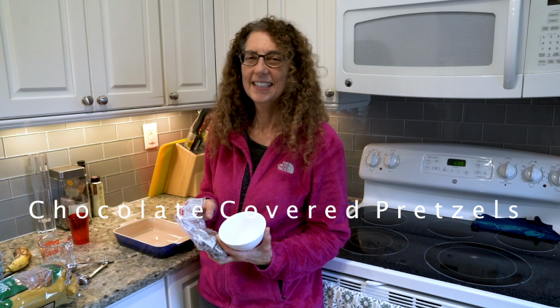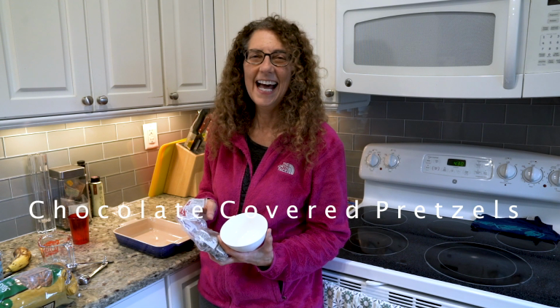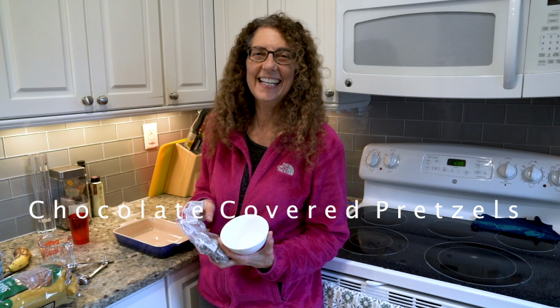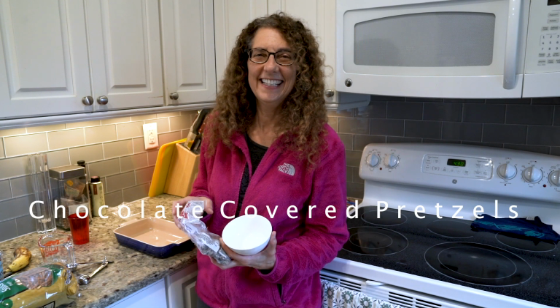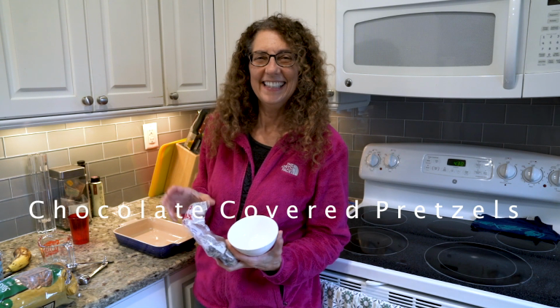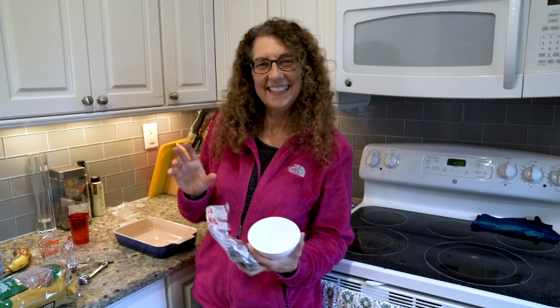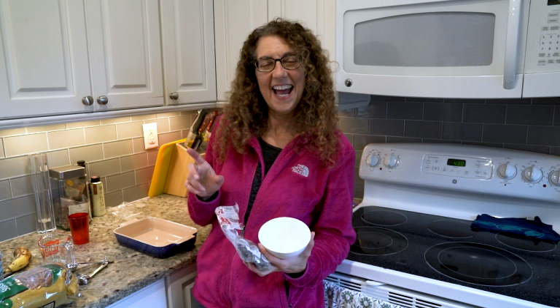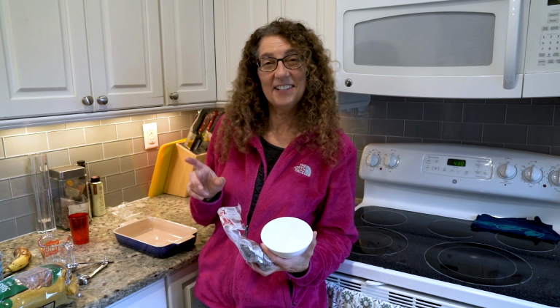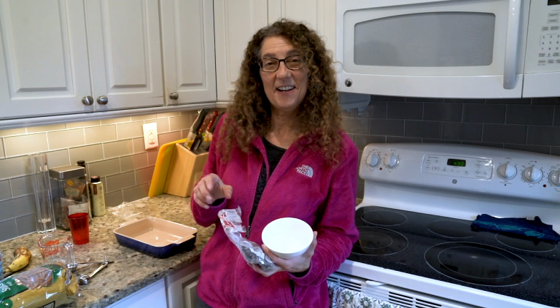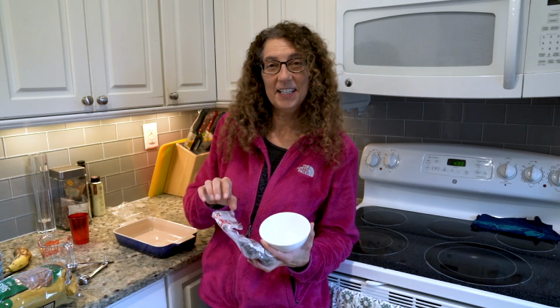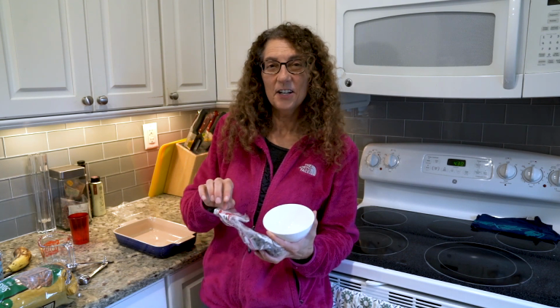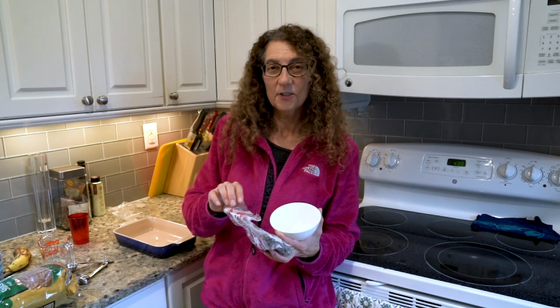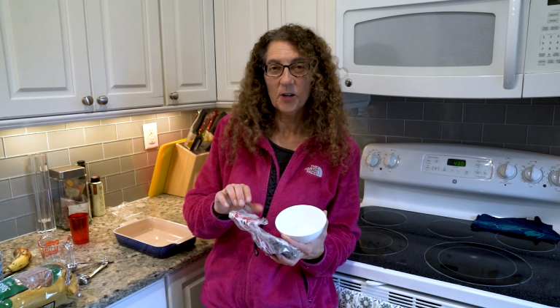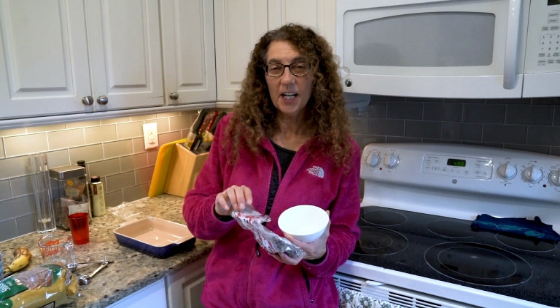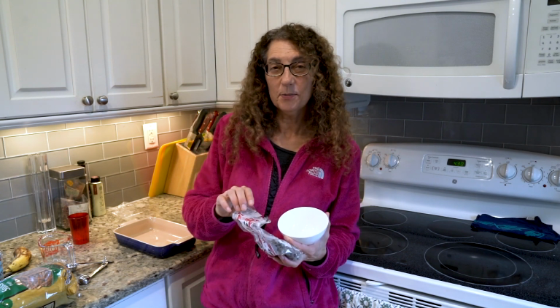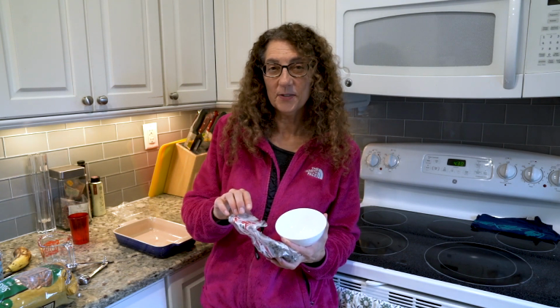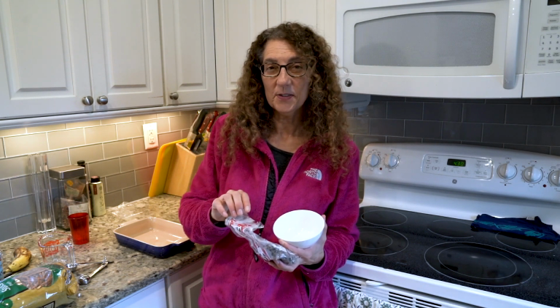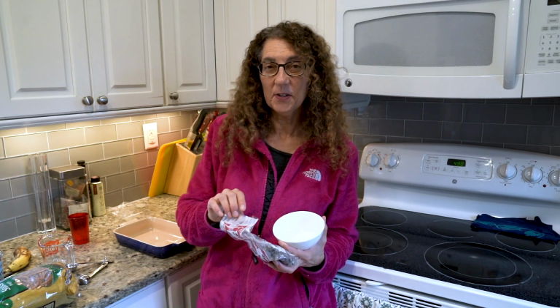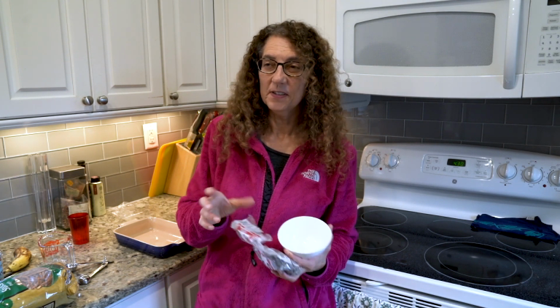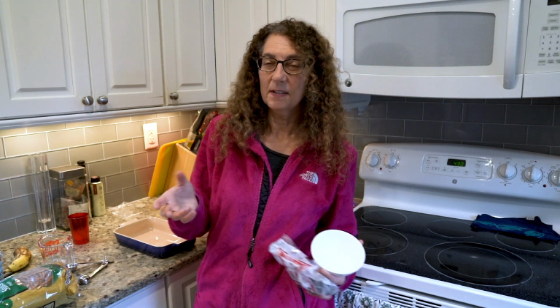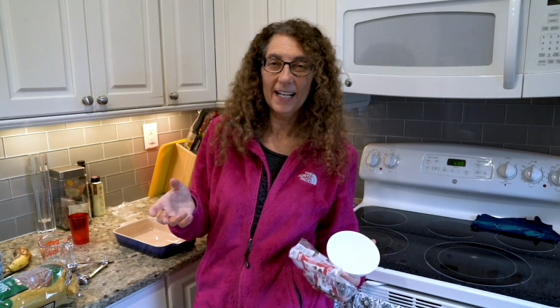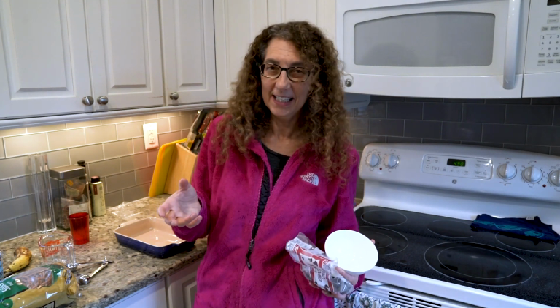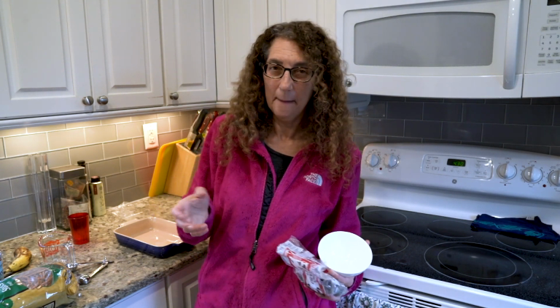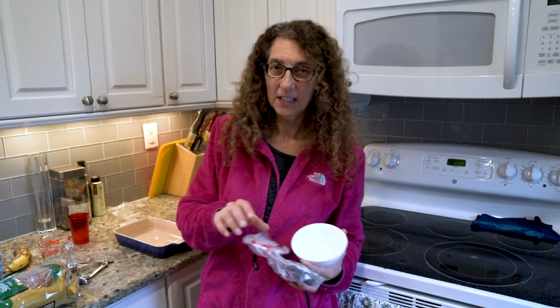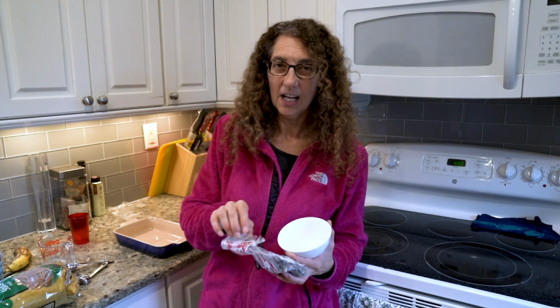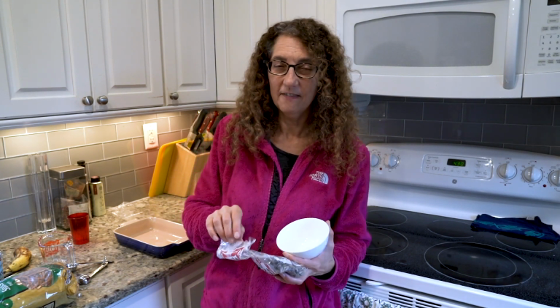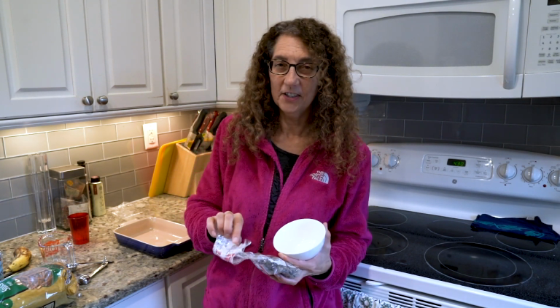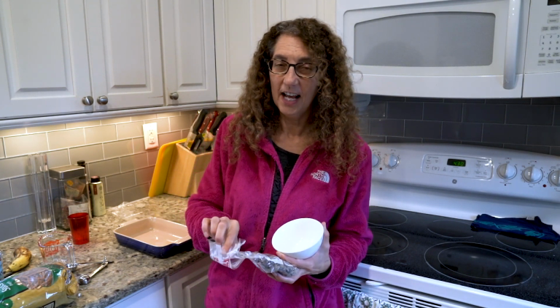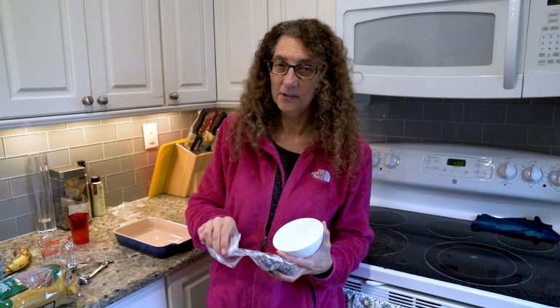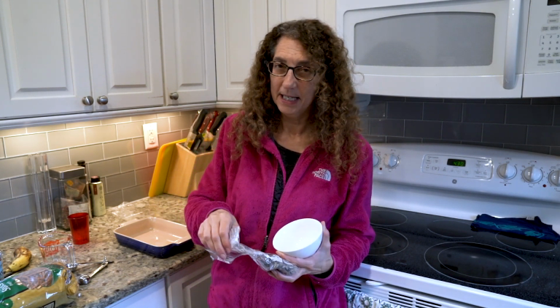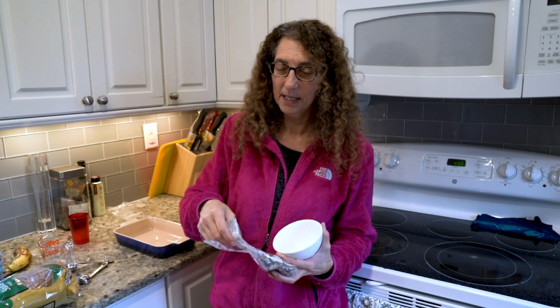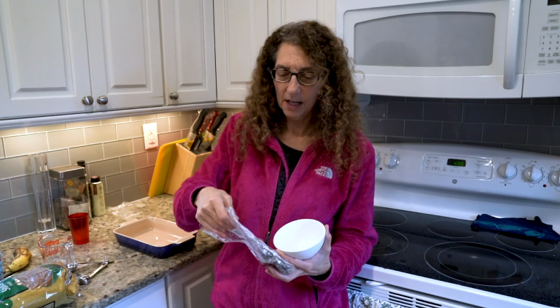Hi. Today I had a craving for chocolate covered pretzels. Since I'm not getting out much, I figured I'd just make them myself.